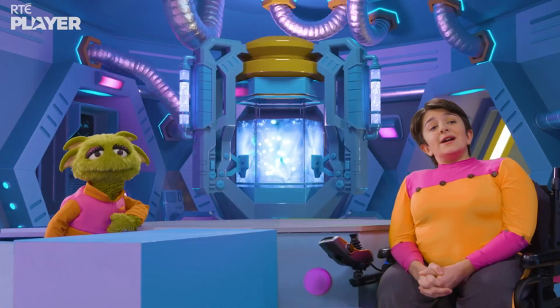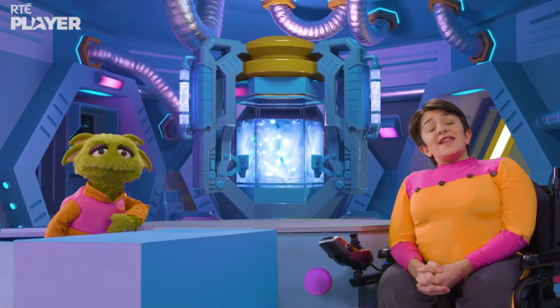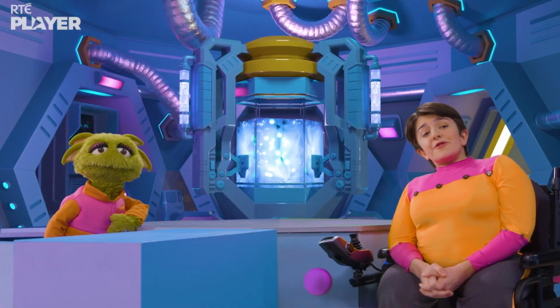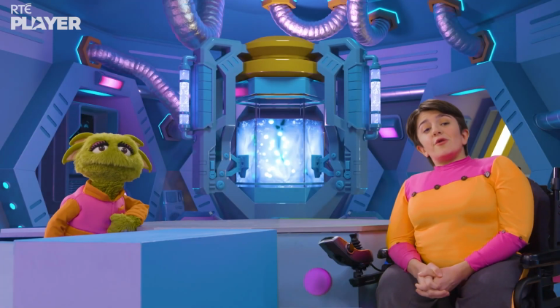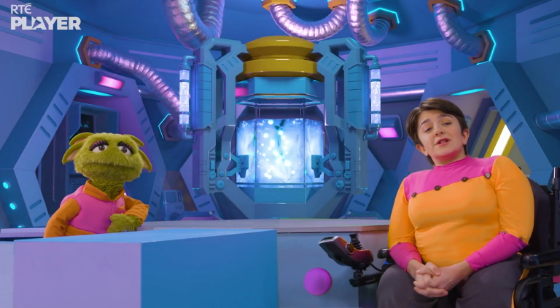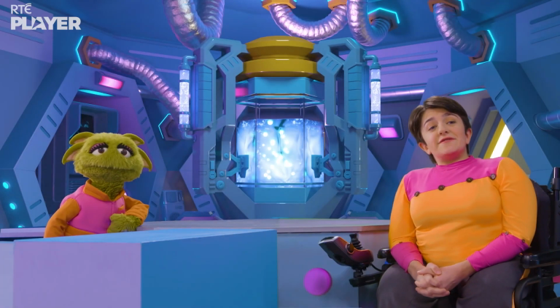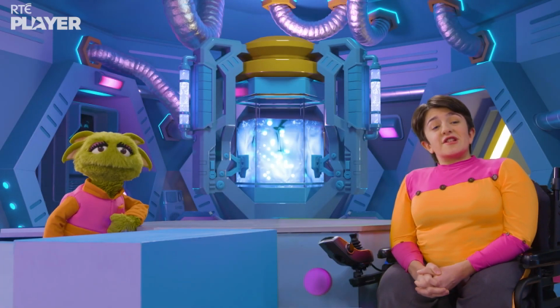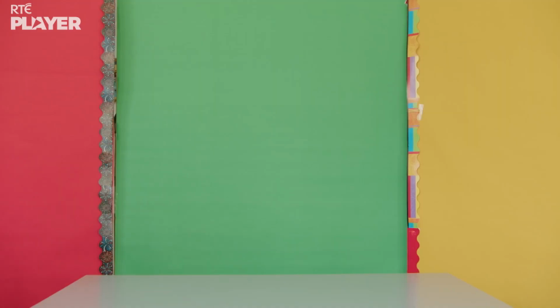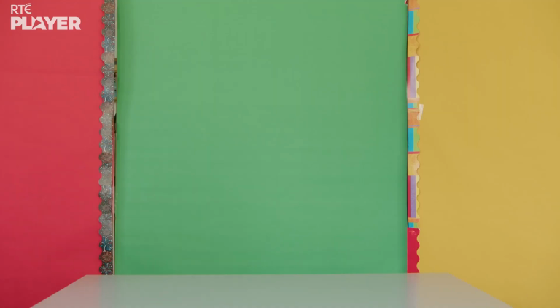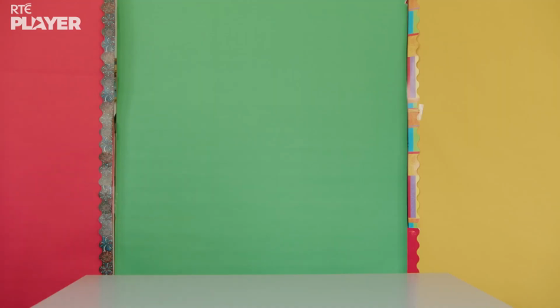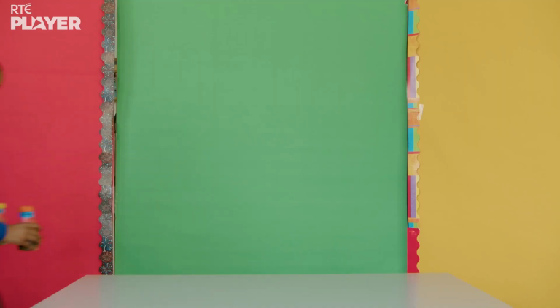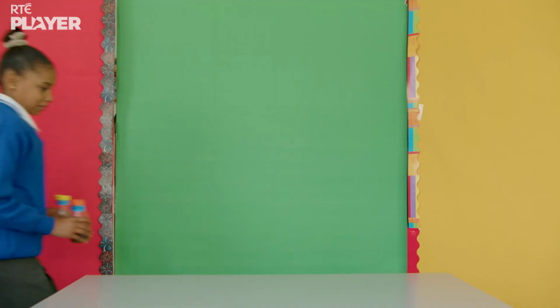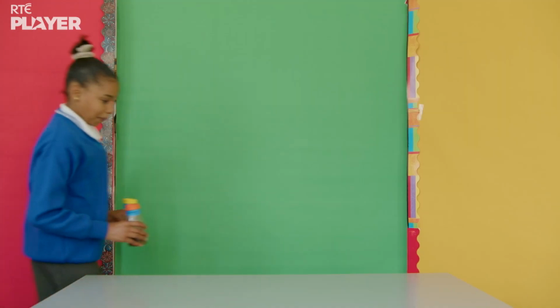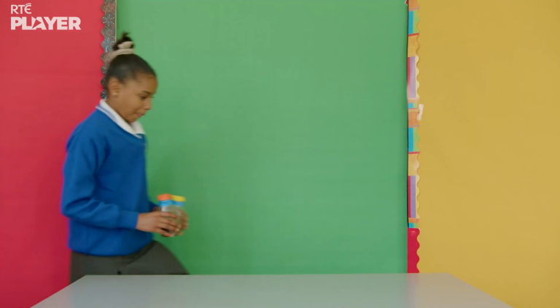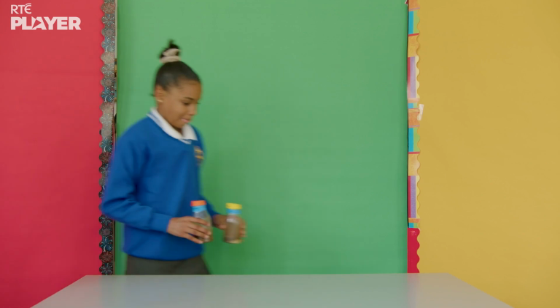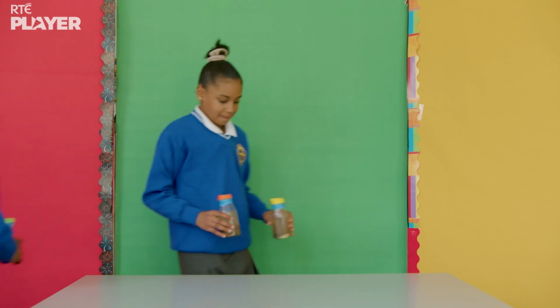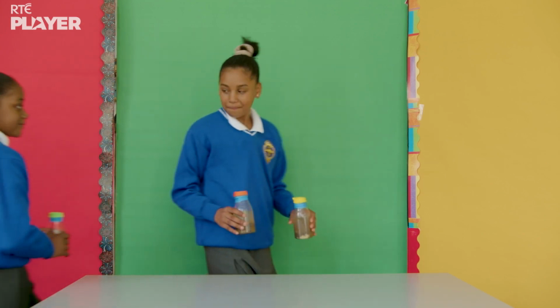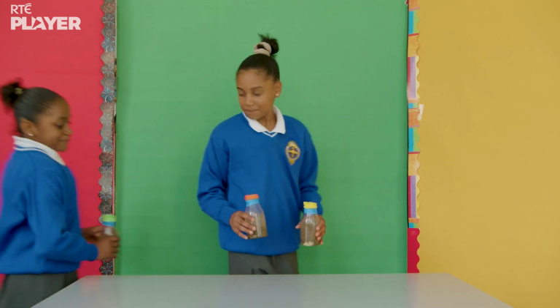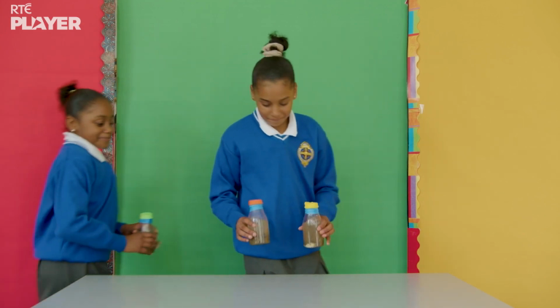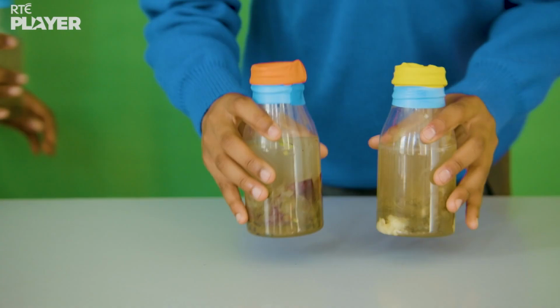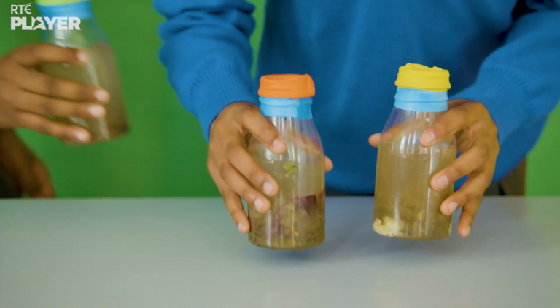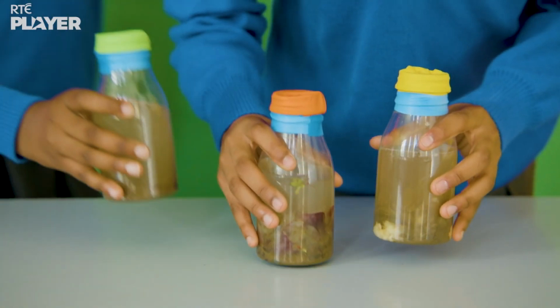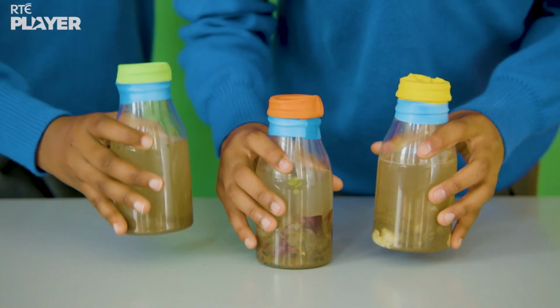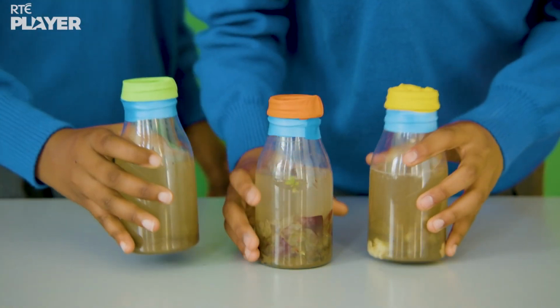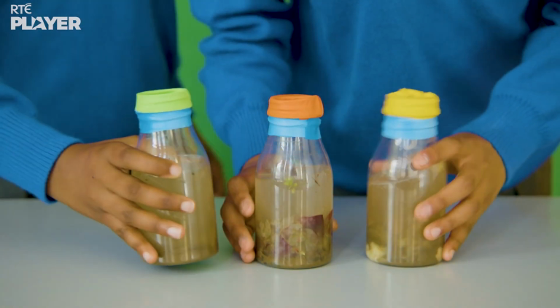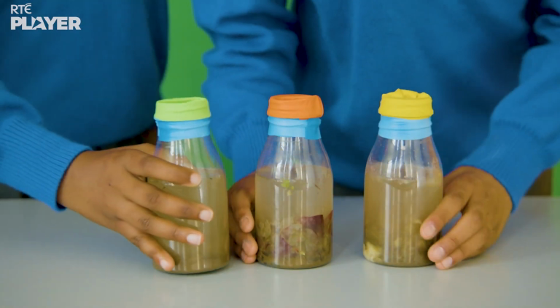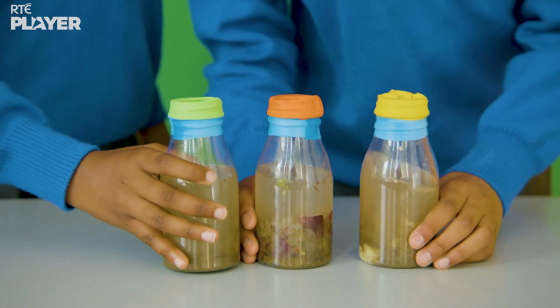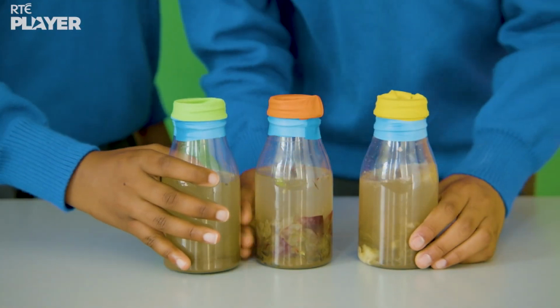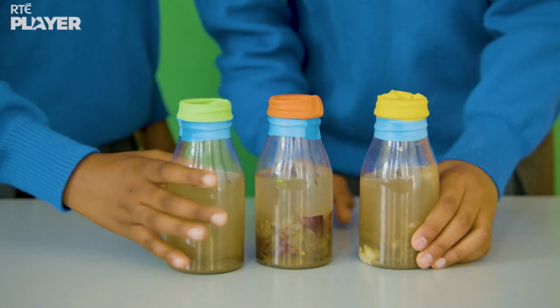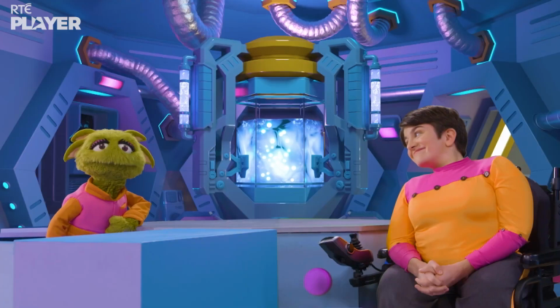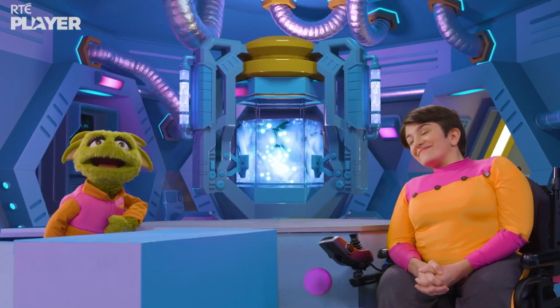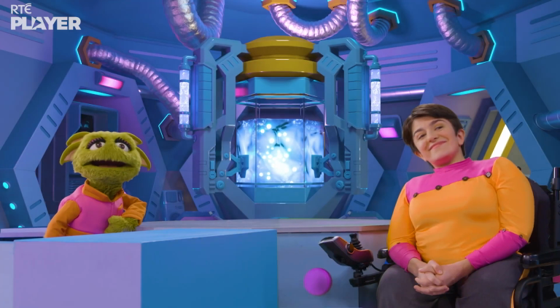Now they're going to leave their experiment for a few days to see what happens. I can't wait to find out!